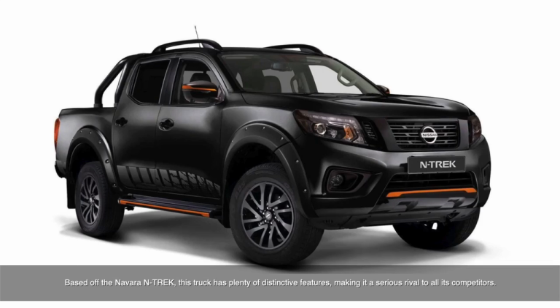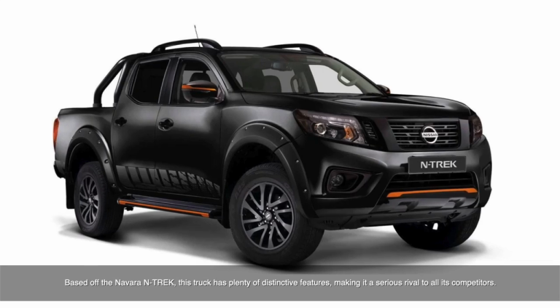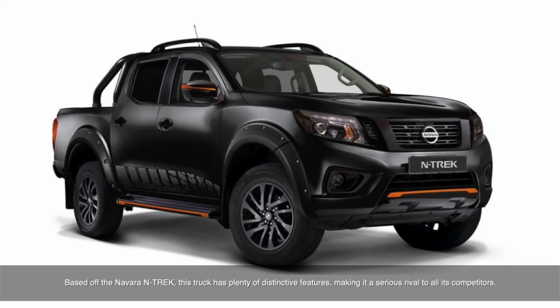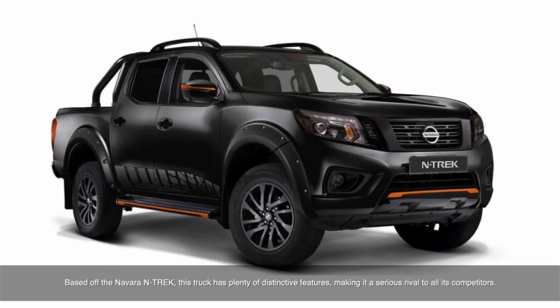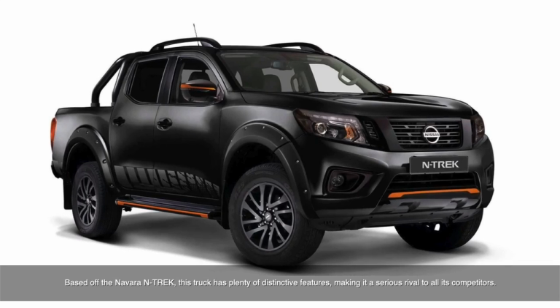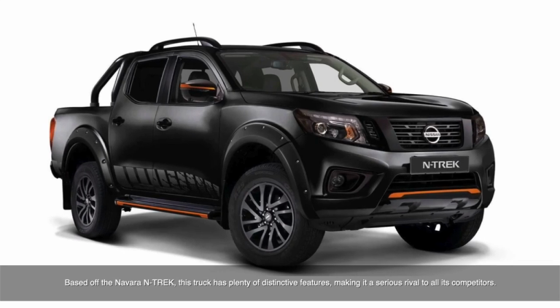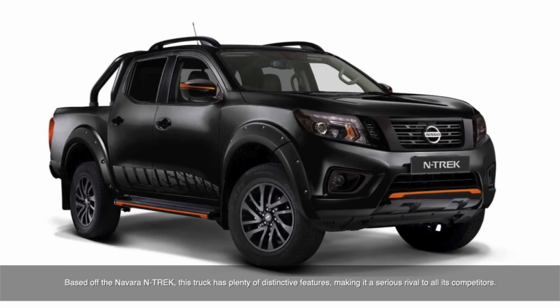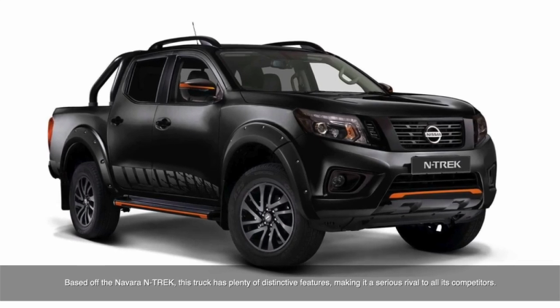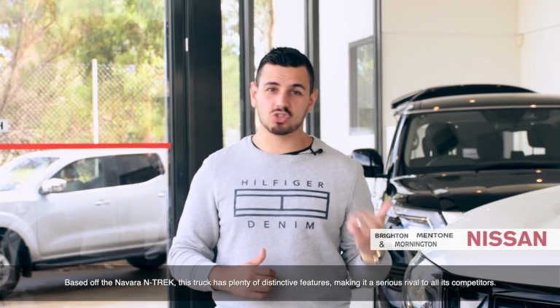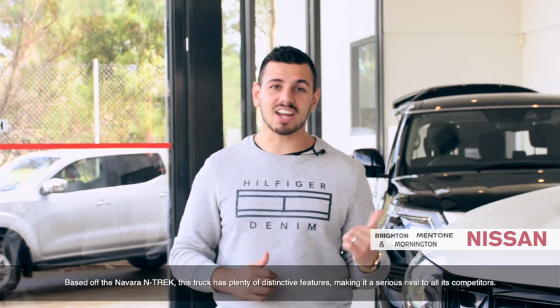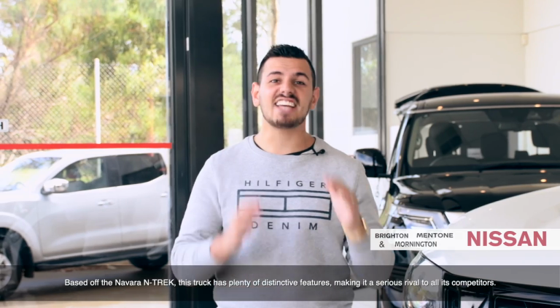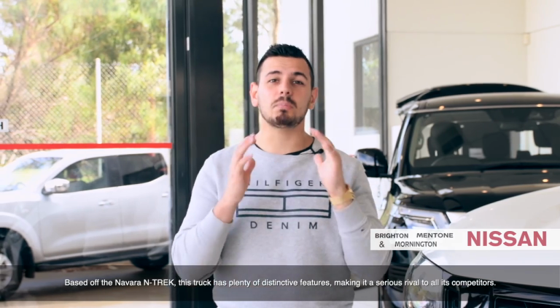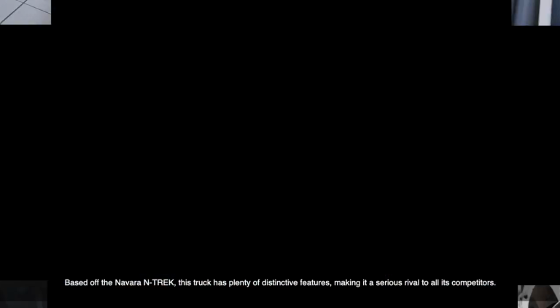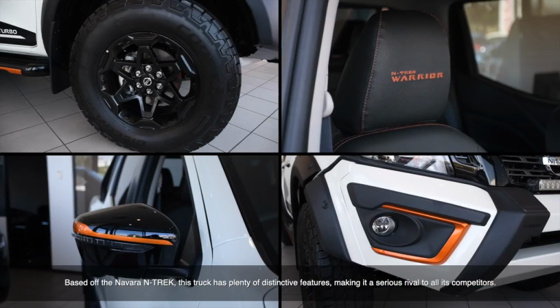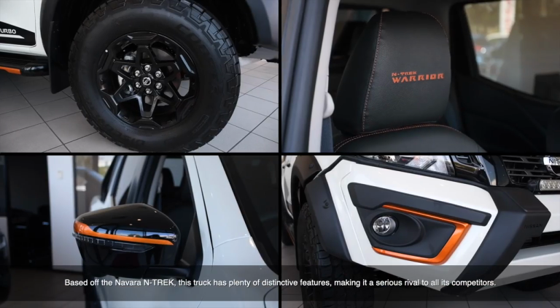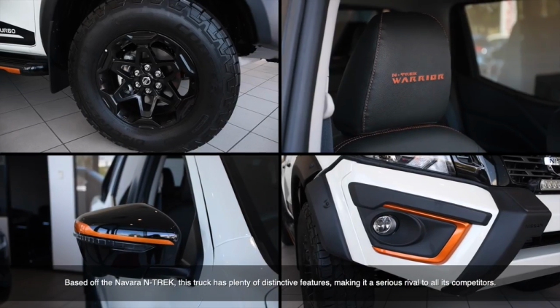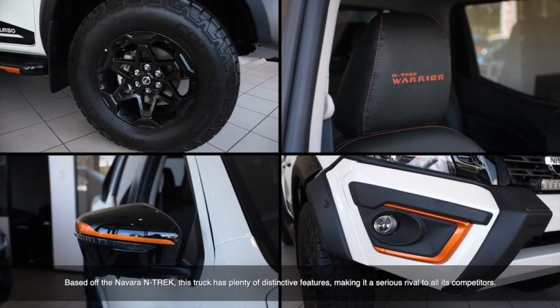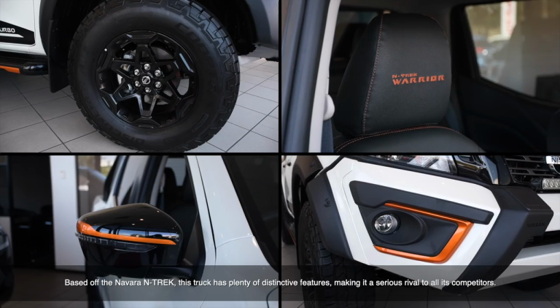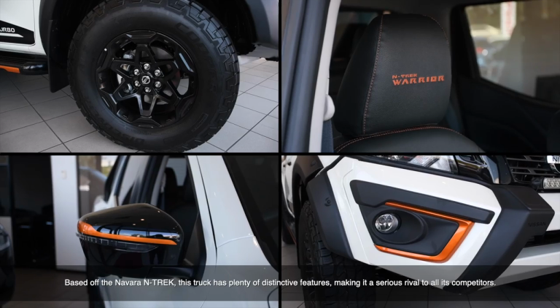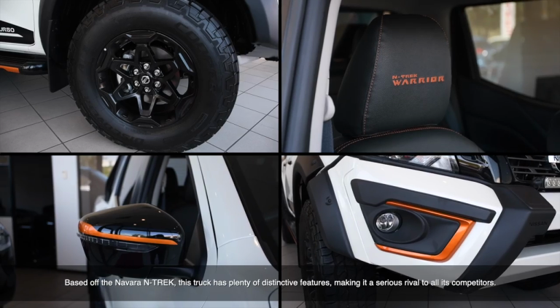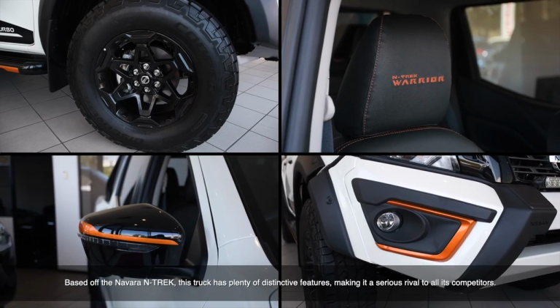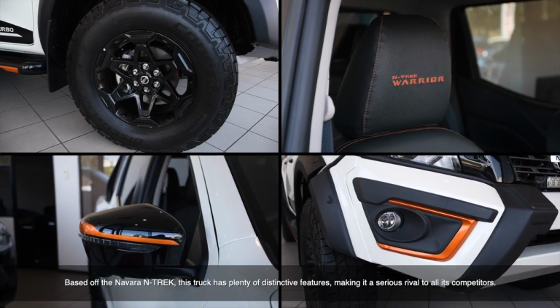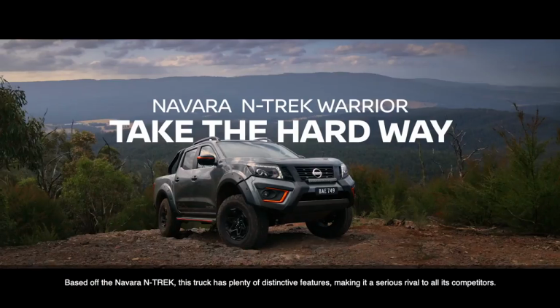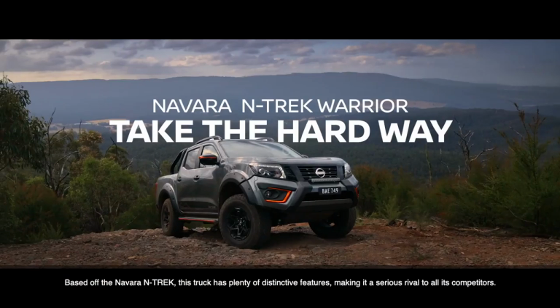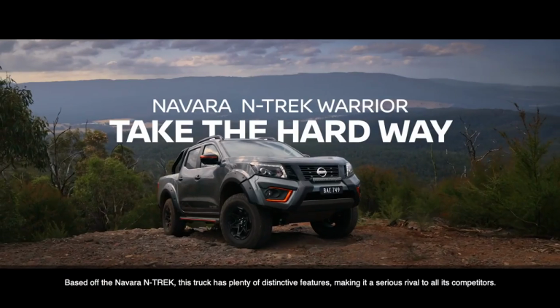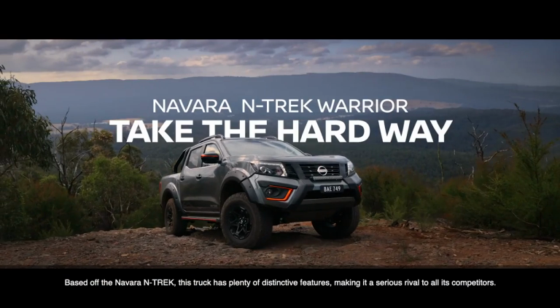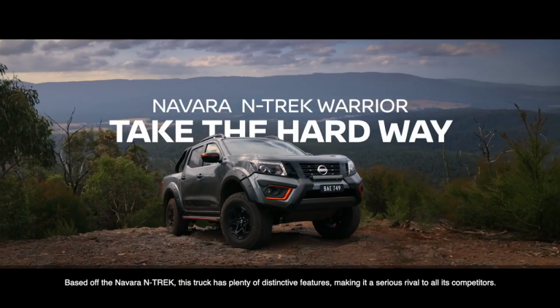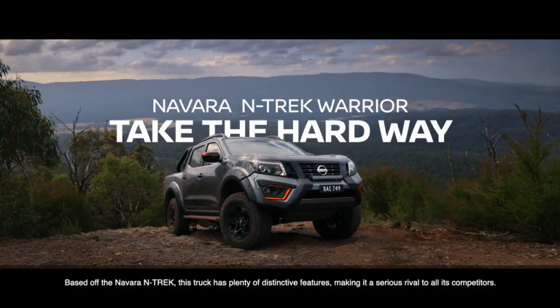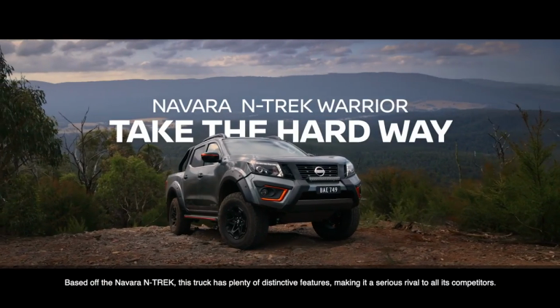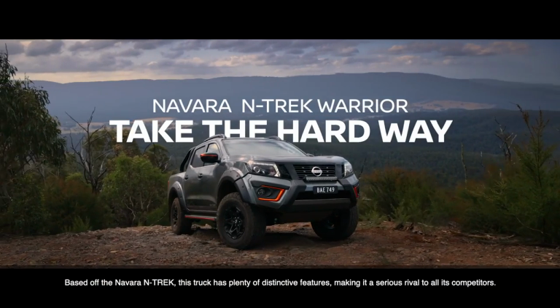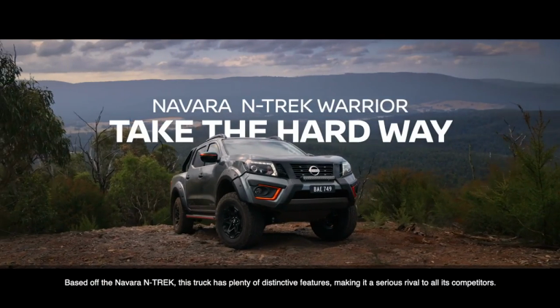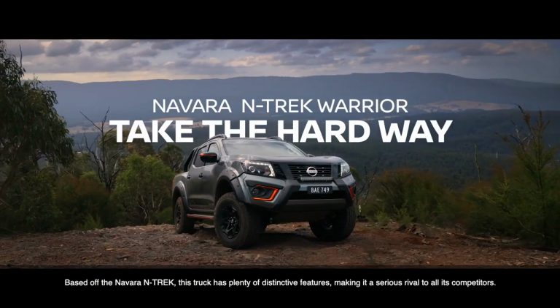Based off the Navara Ntrek, this truck has plenty of distinctive features, making it a serious rival to all of its competitors.